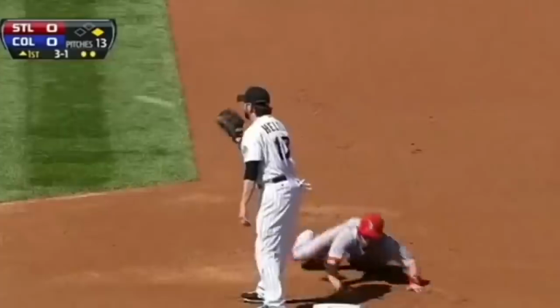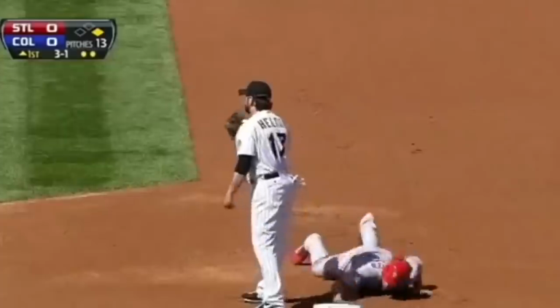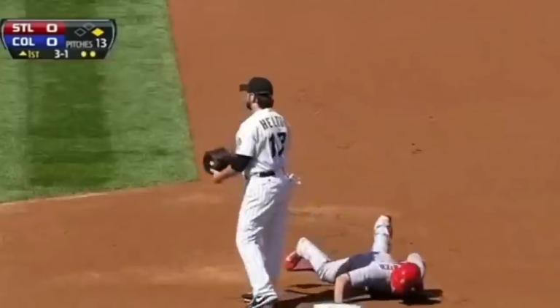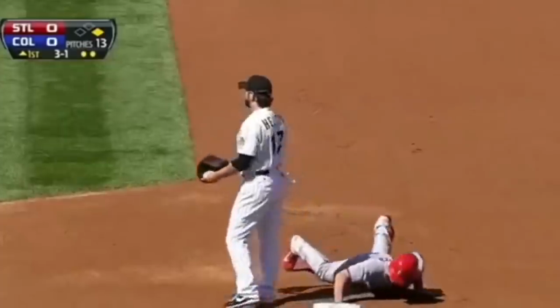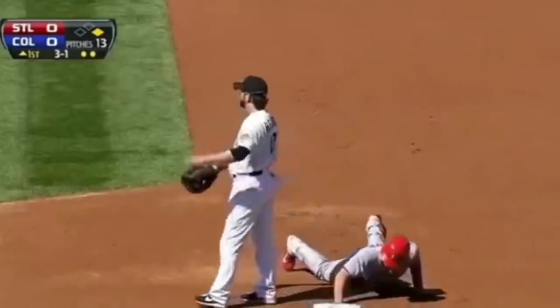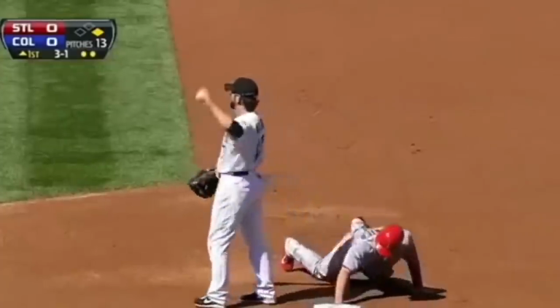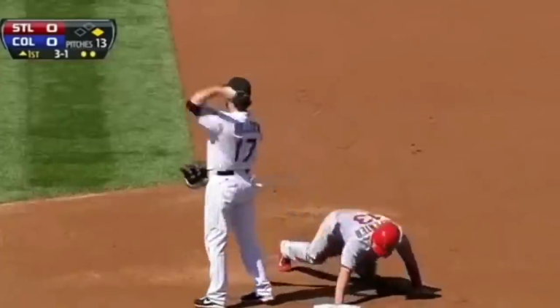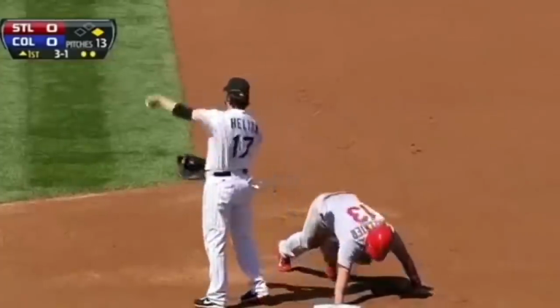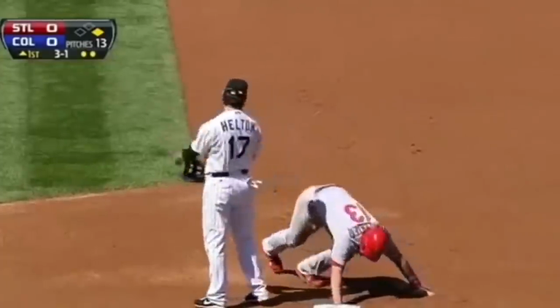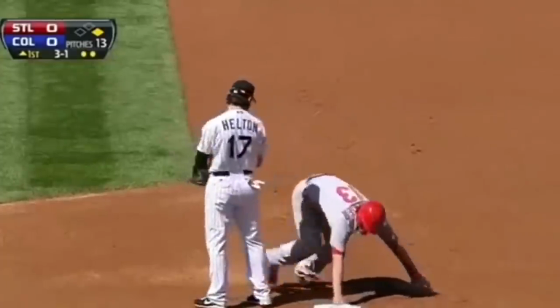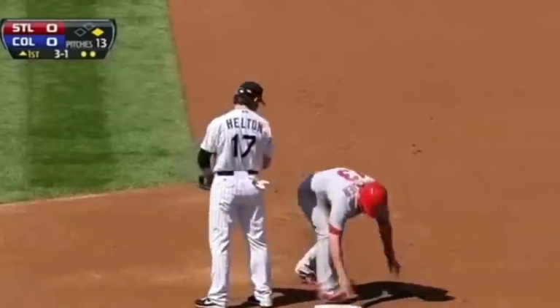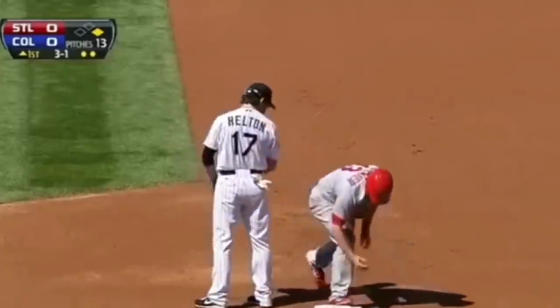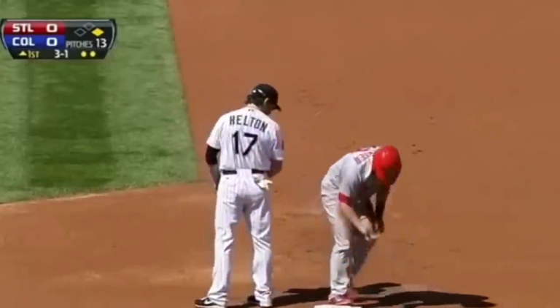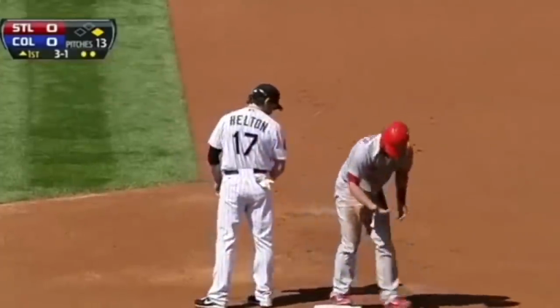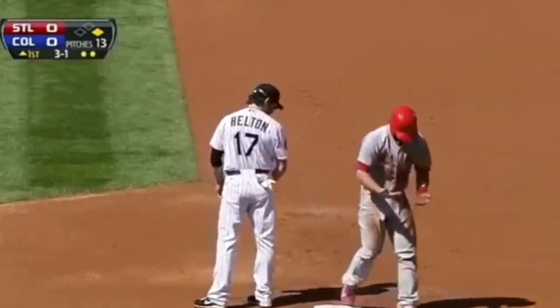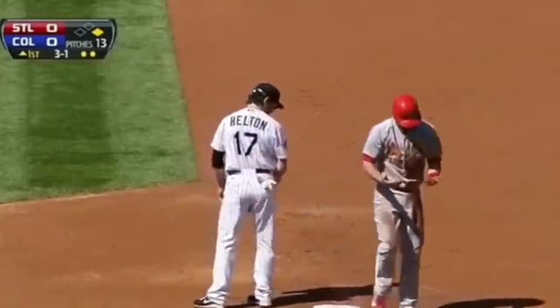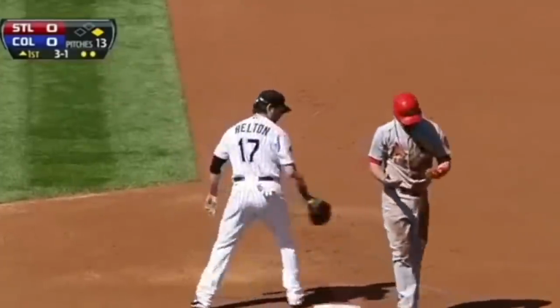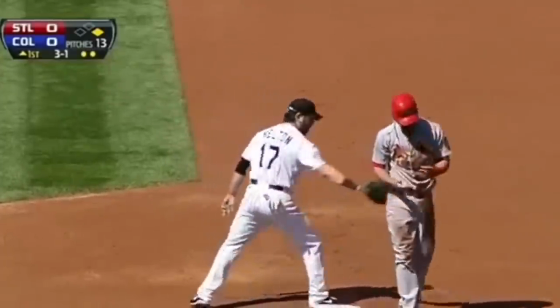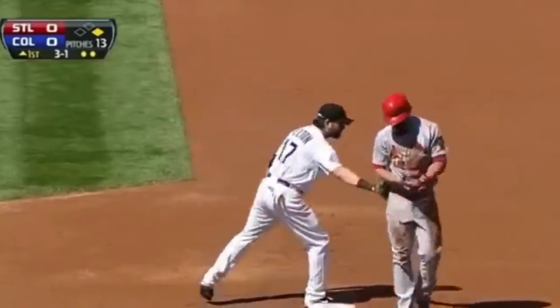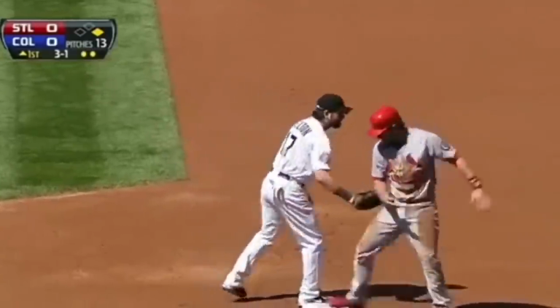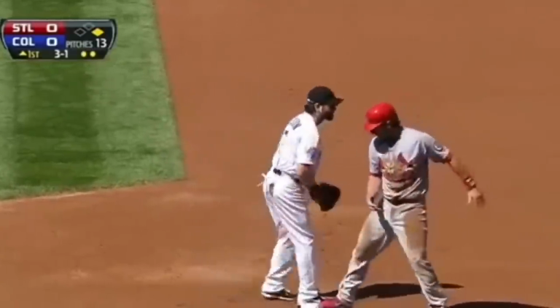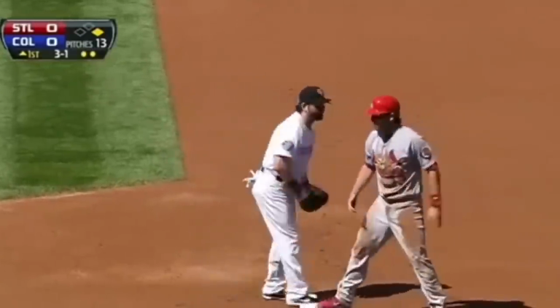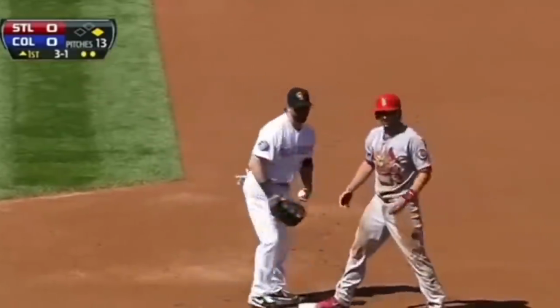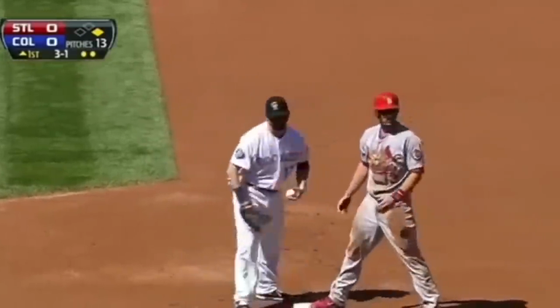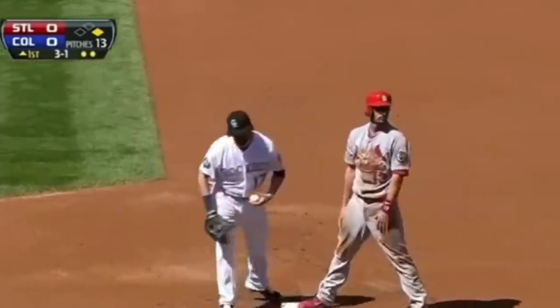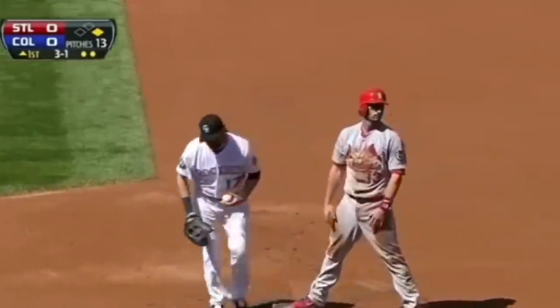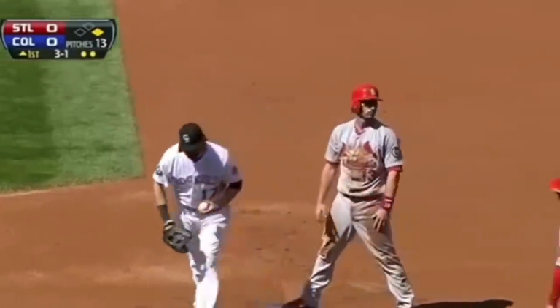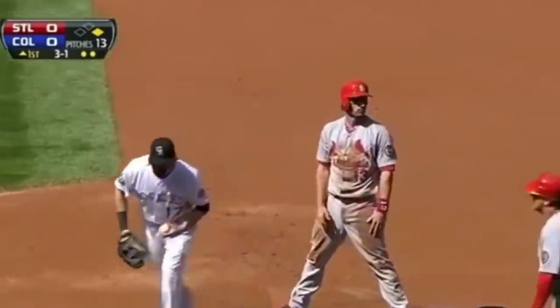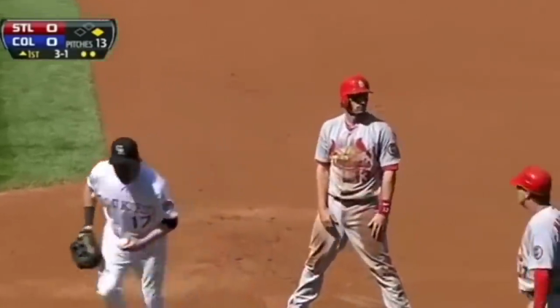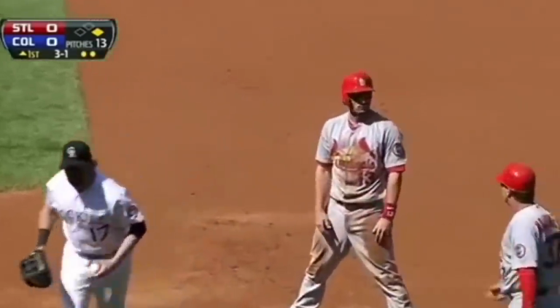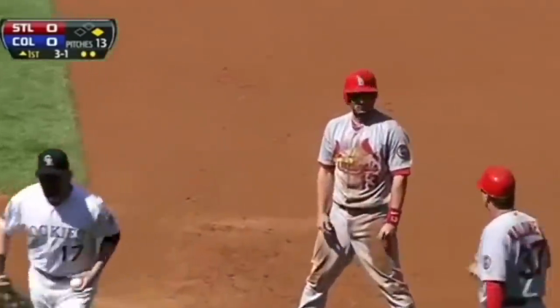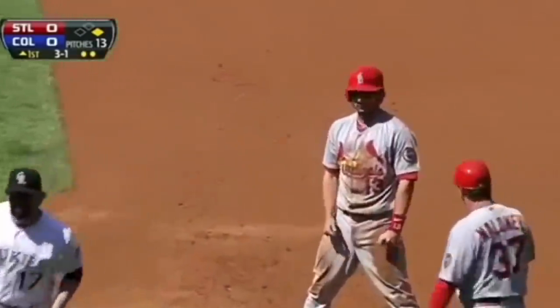Holiday fly to deep center. And he's out. How about that?